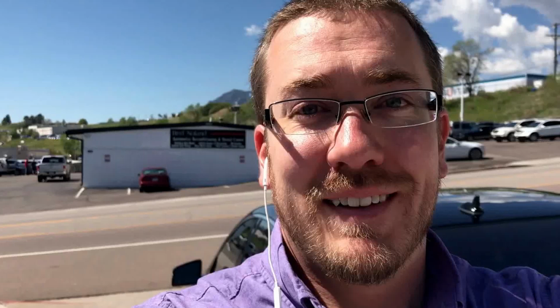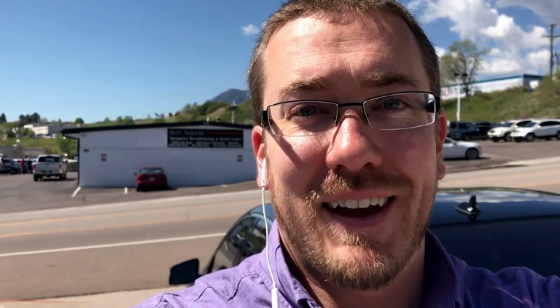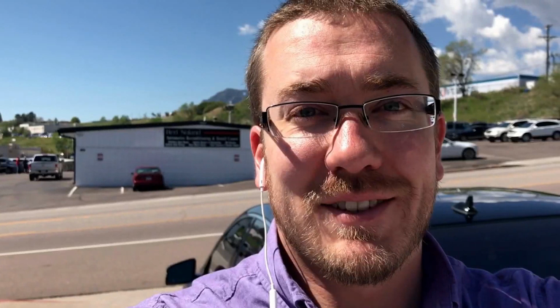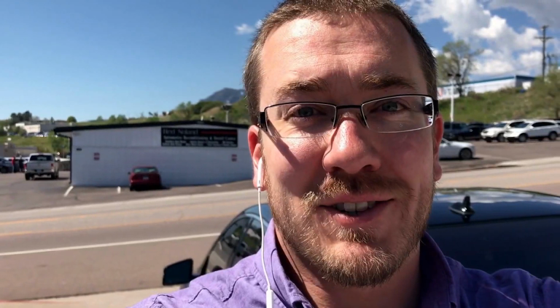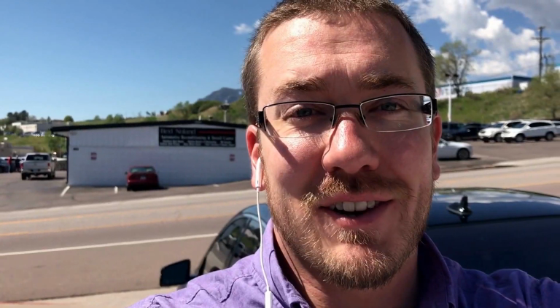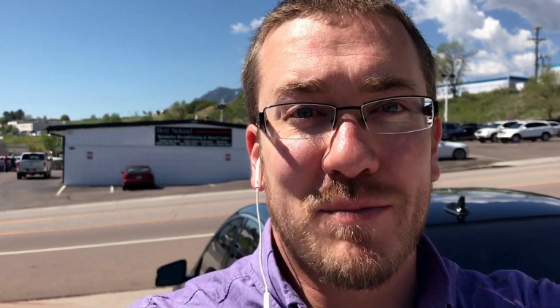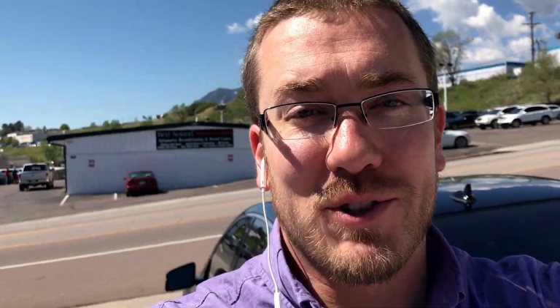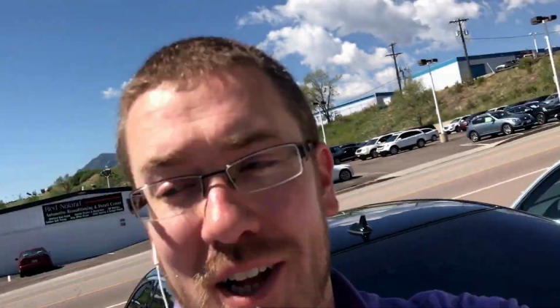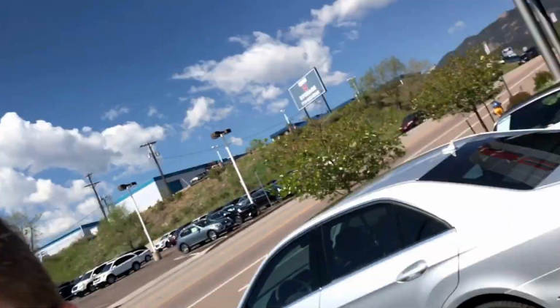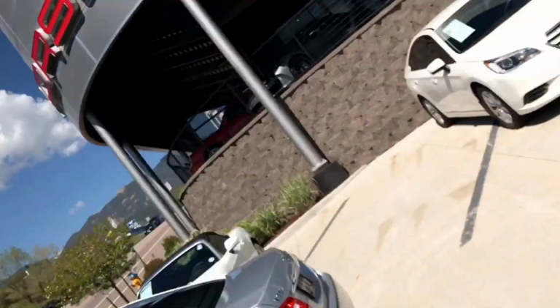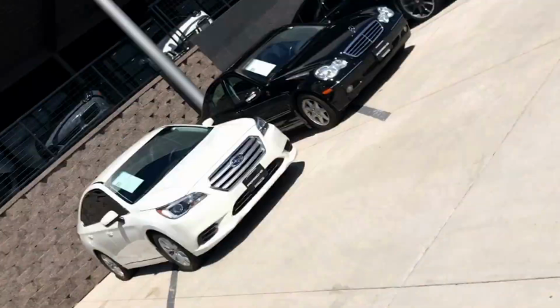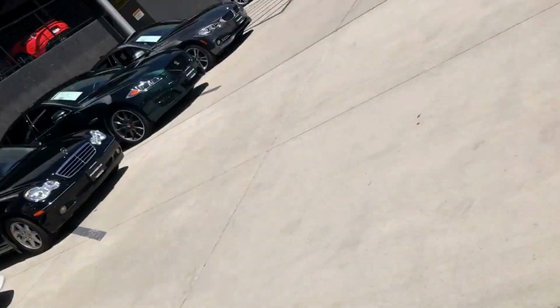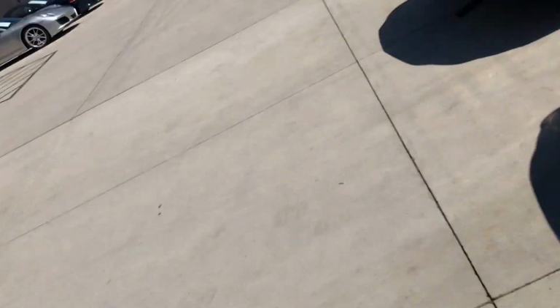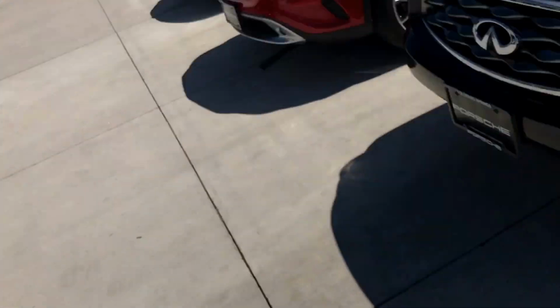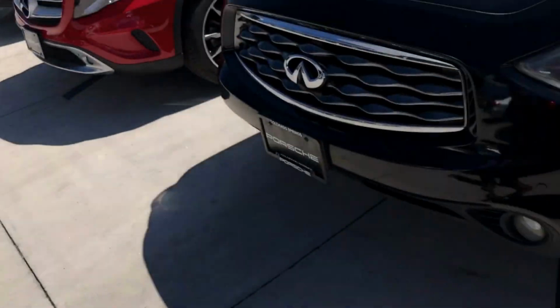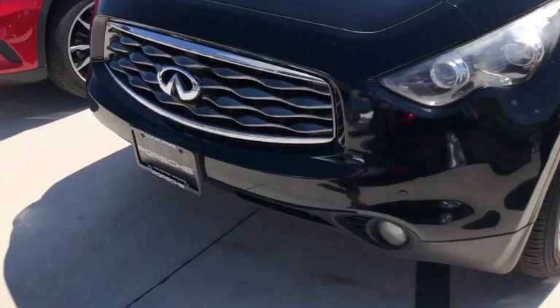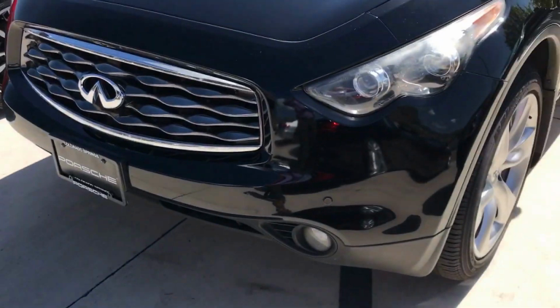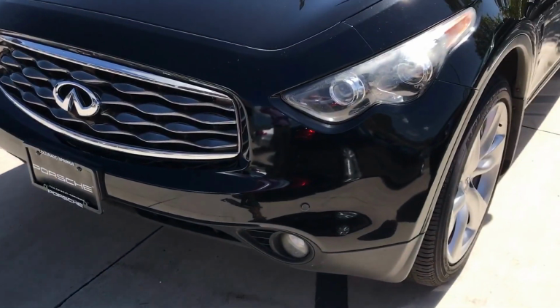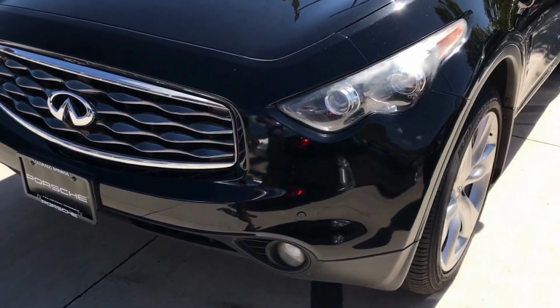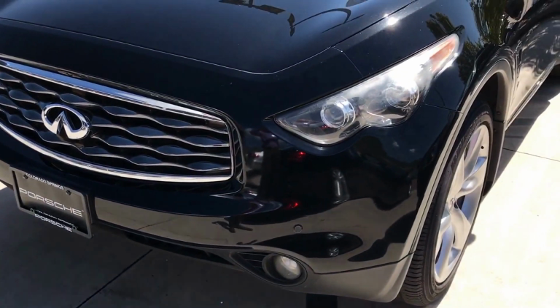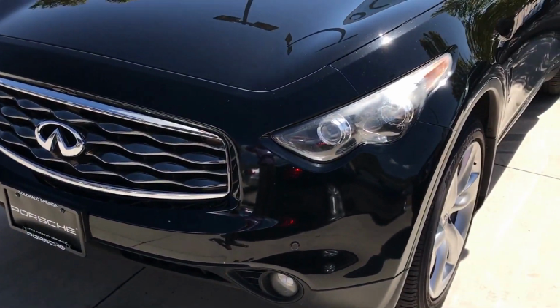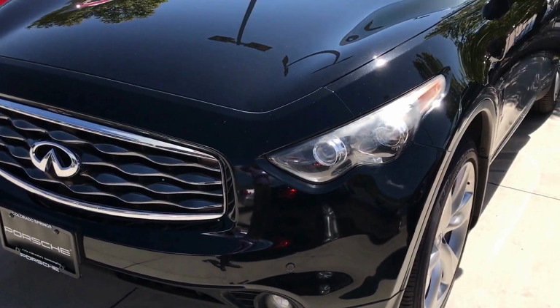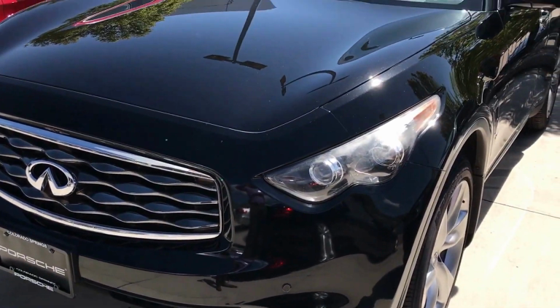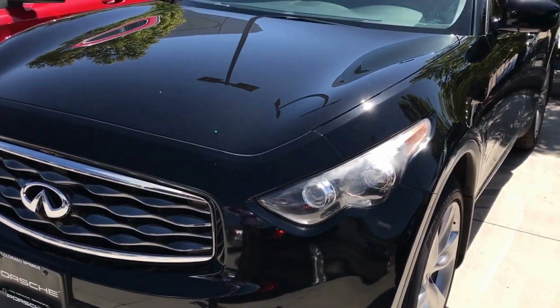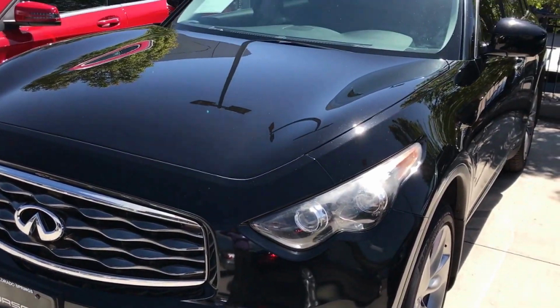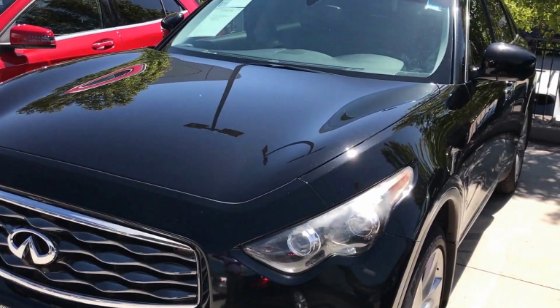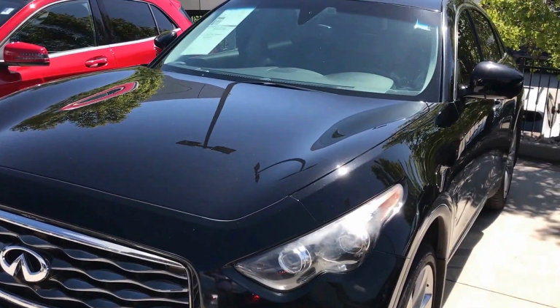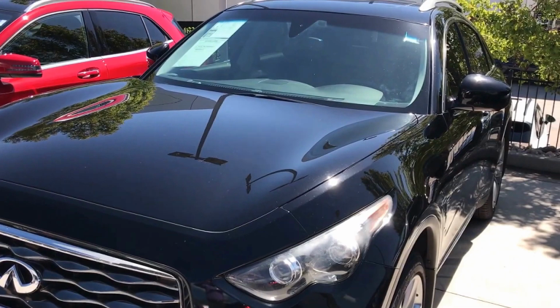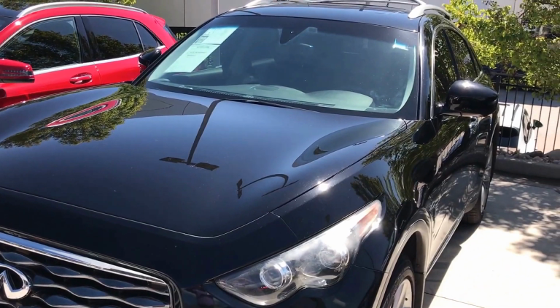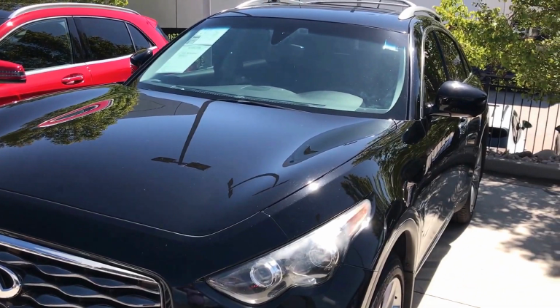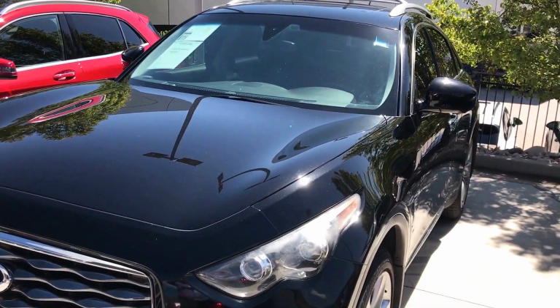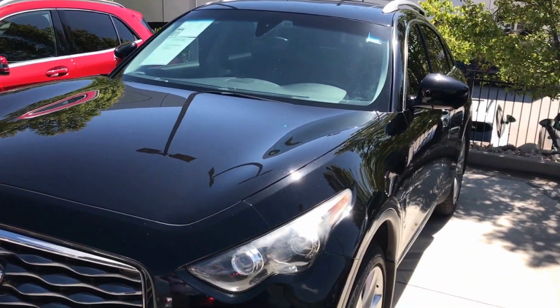Hey, this is Kirk at Porsche Colorado Springs. I've got the 2009 Infiniti FX50 here.